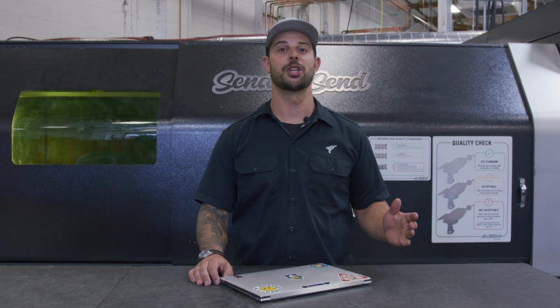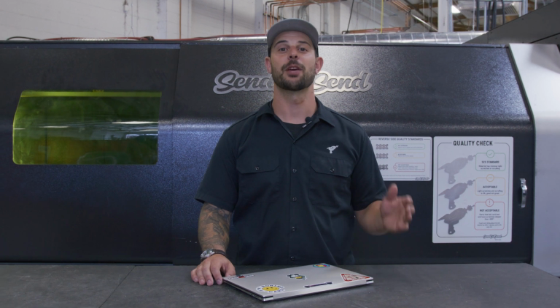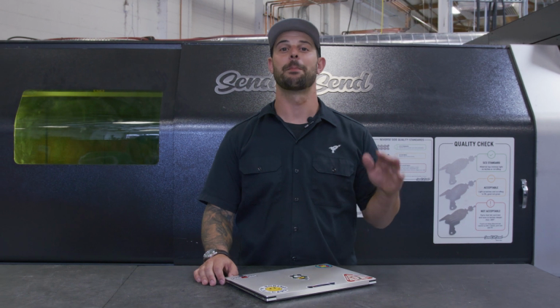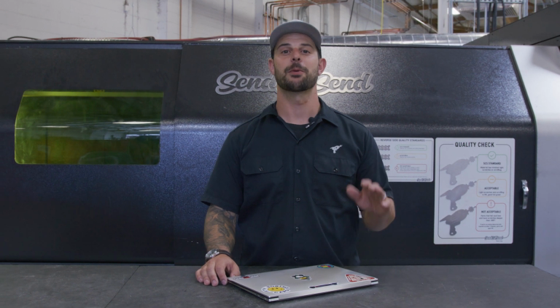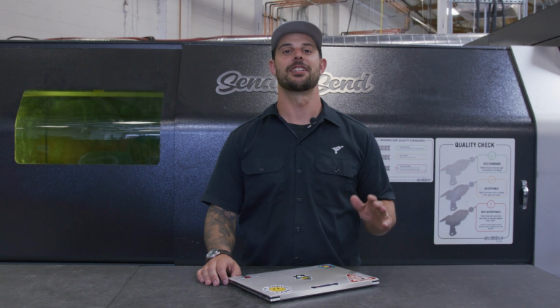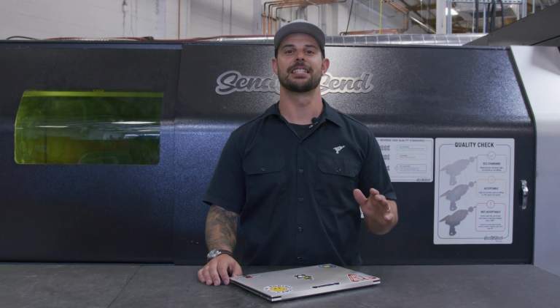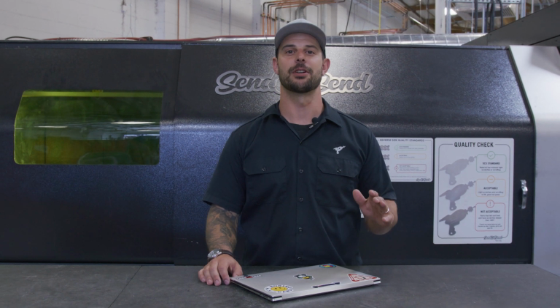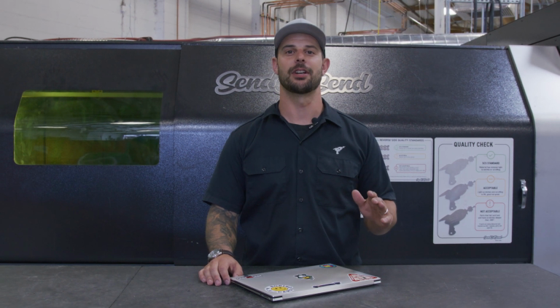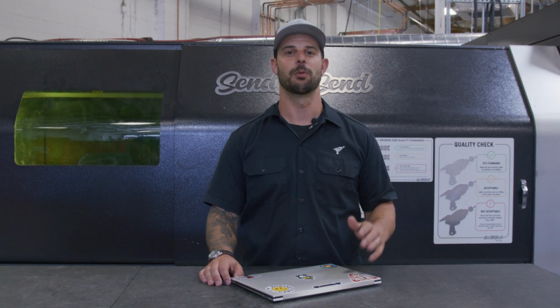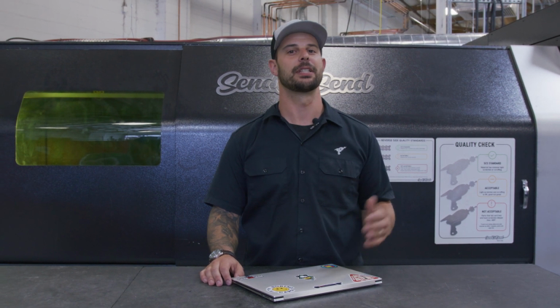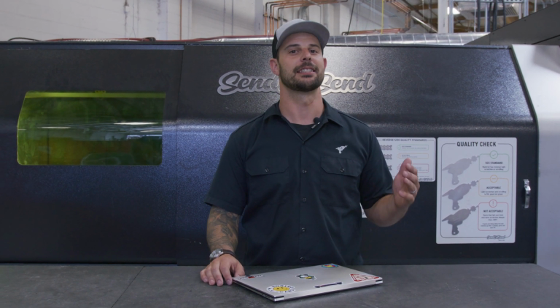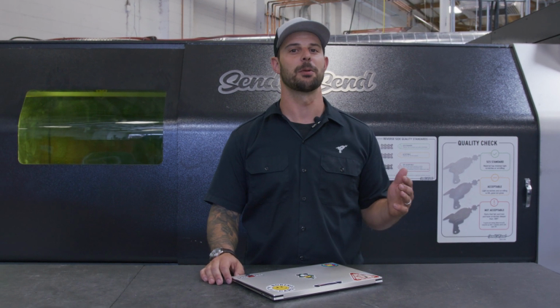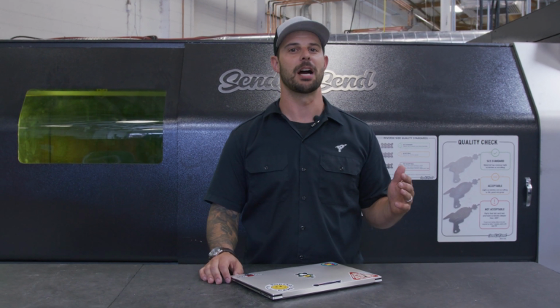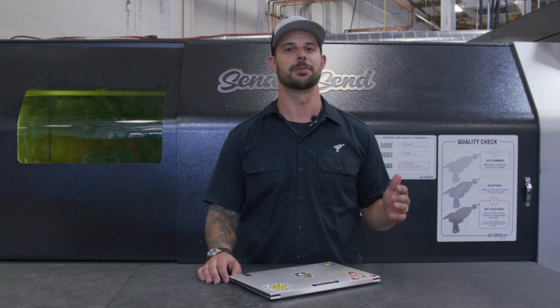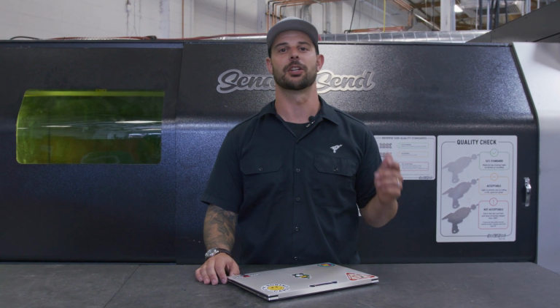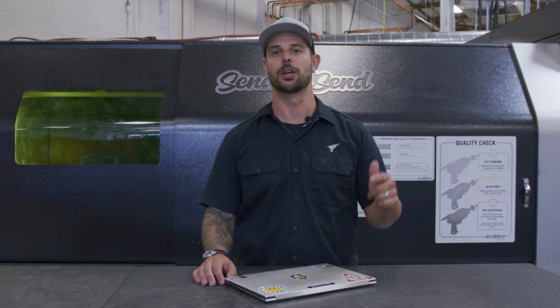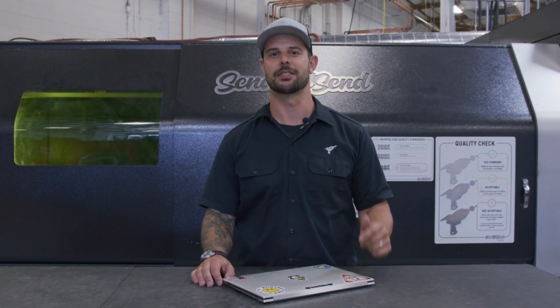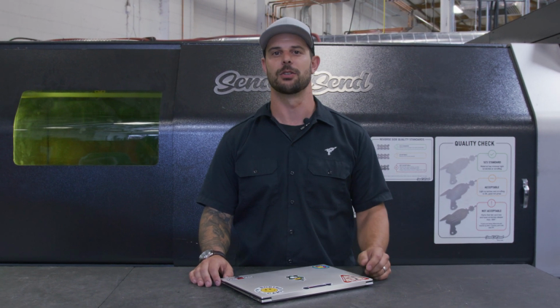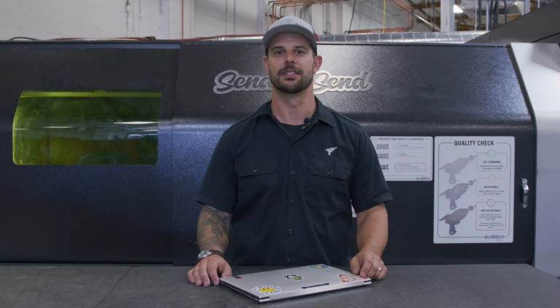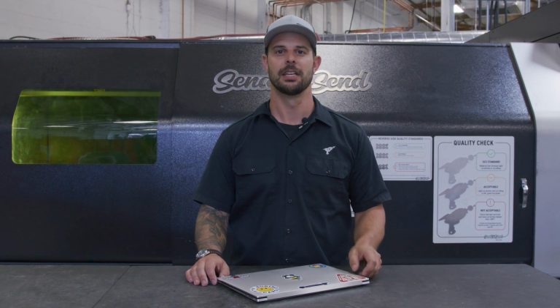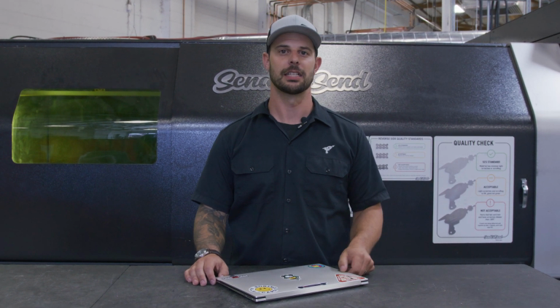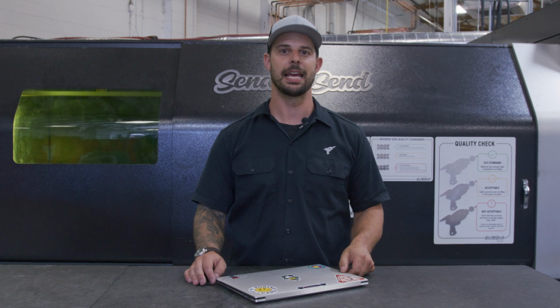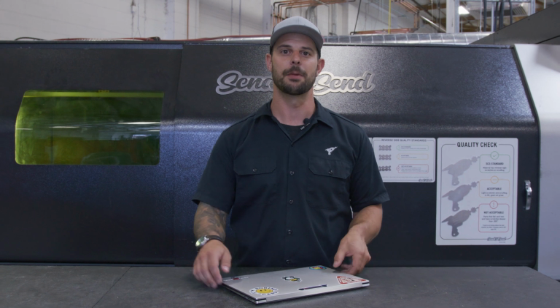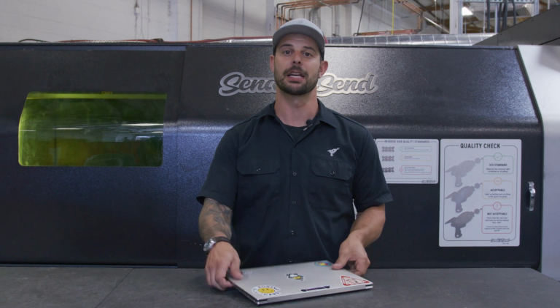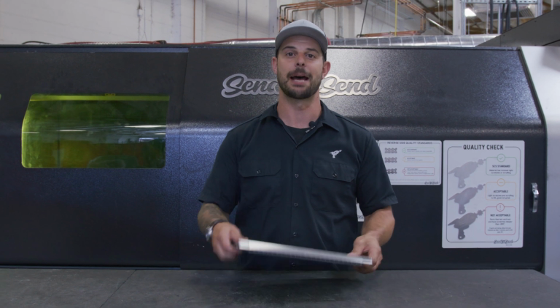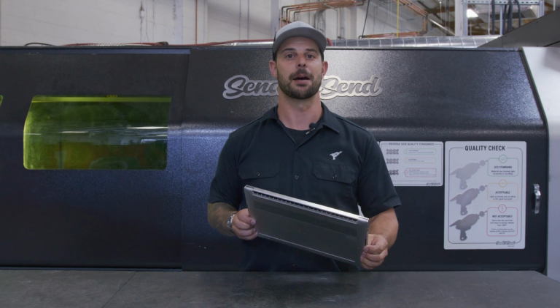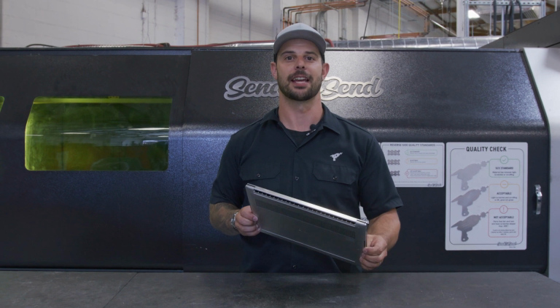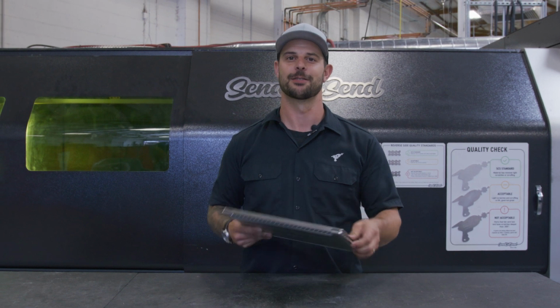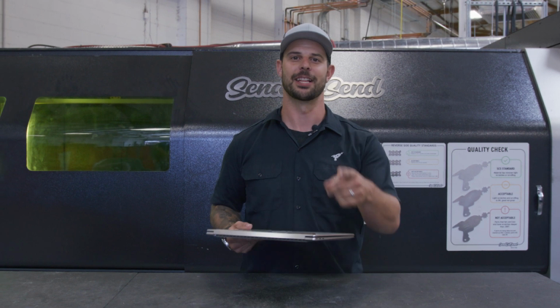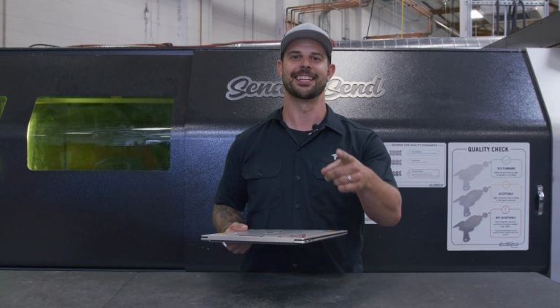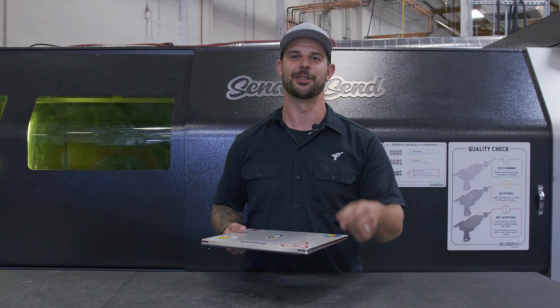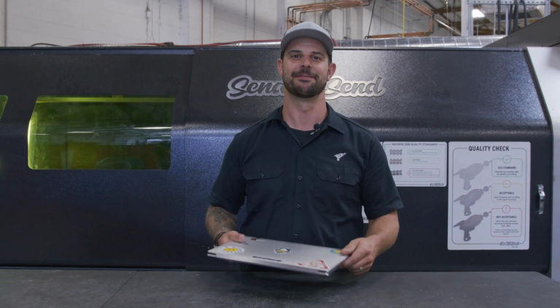I'm Jake and we're back with another Down and Dirty where we take simple problems and create quick solutions. Today I'm going to make a laptop stand, so let's get into it.